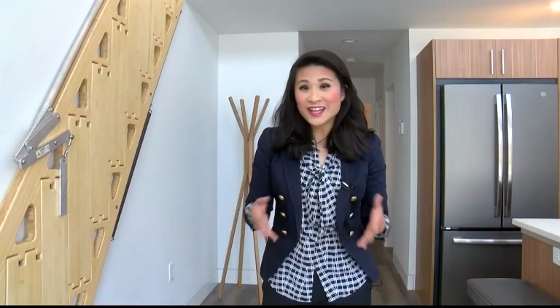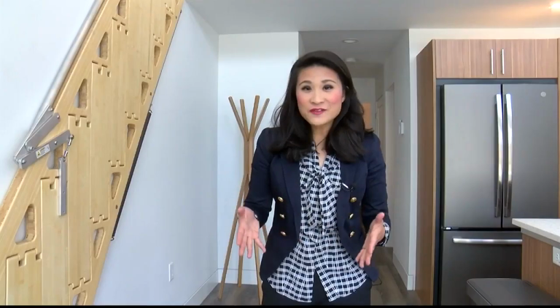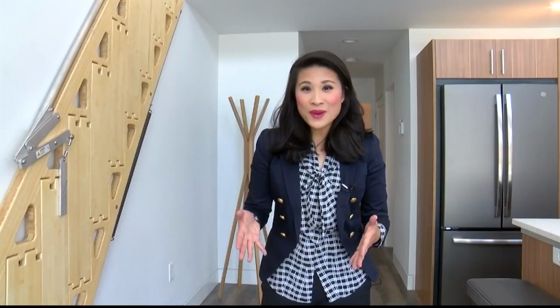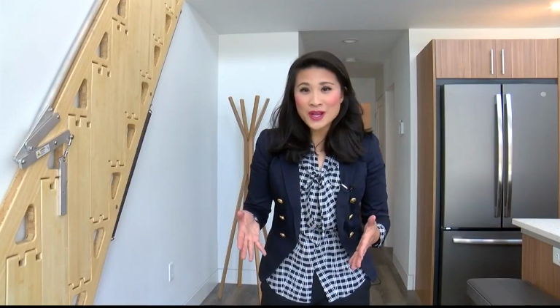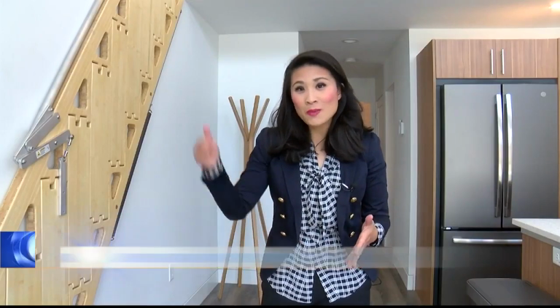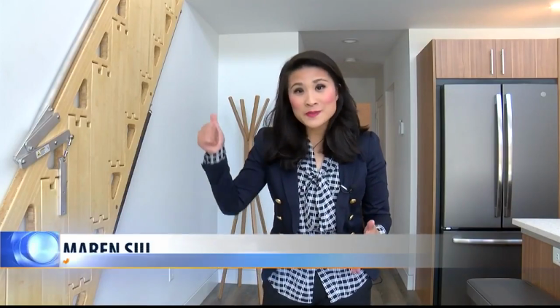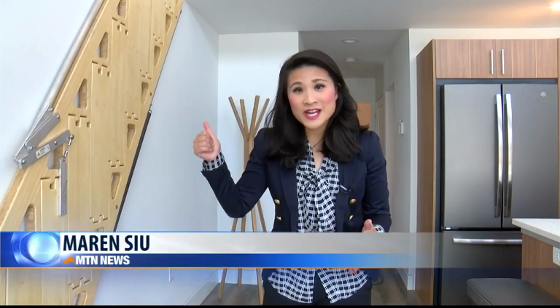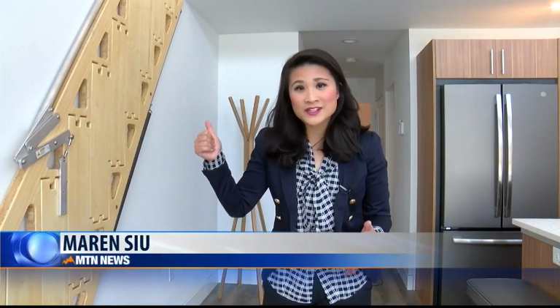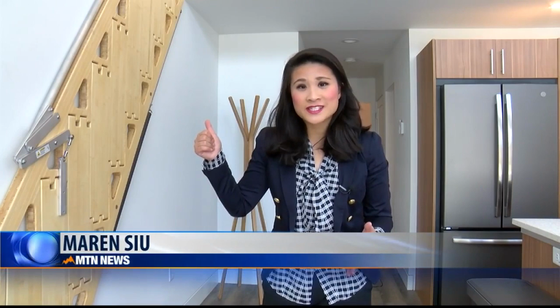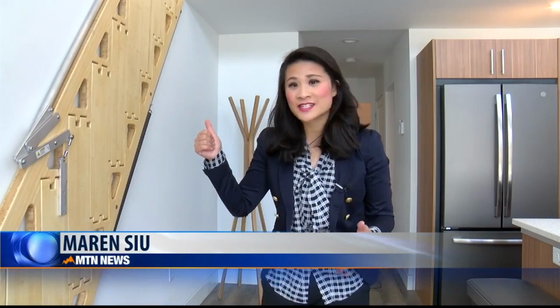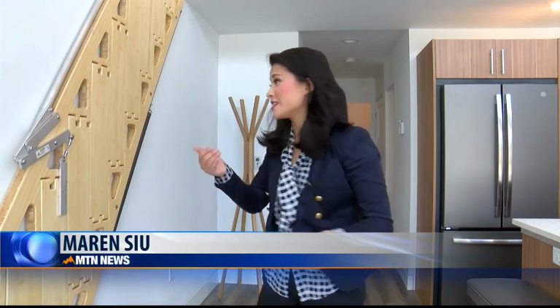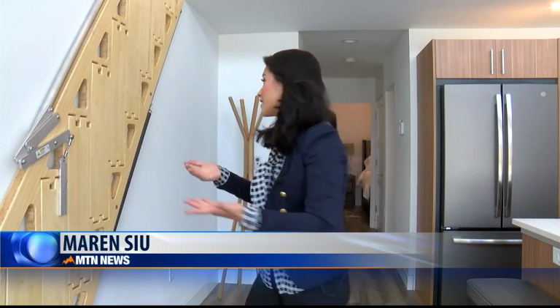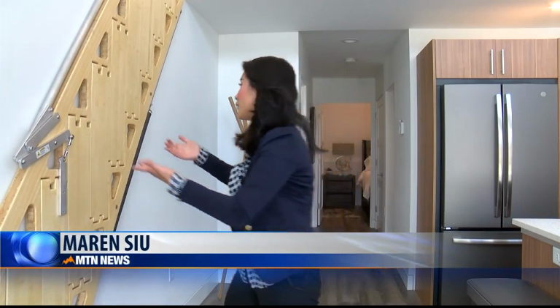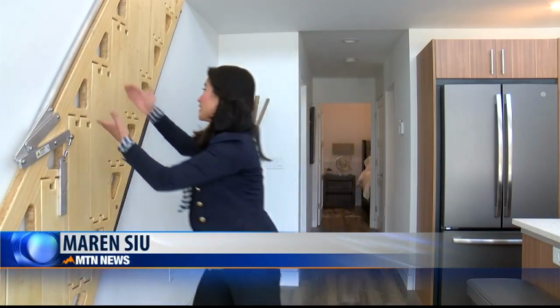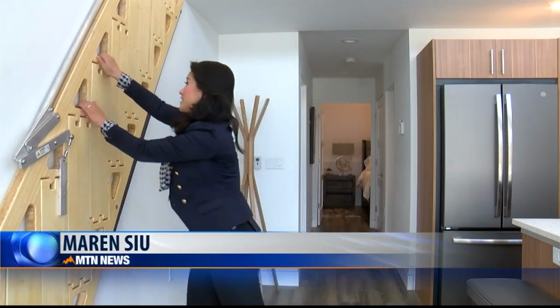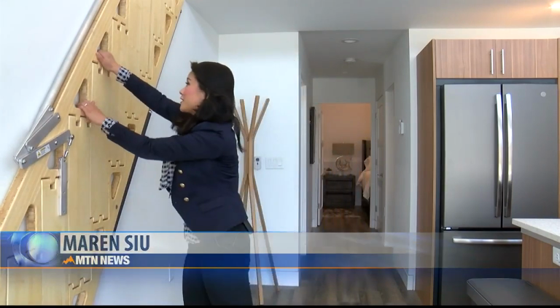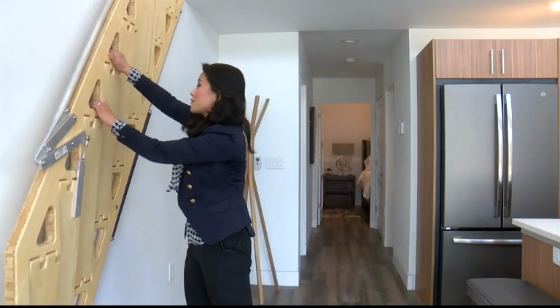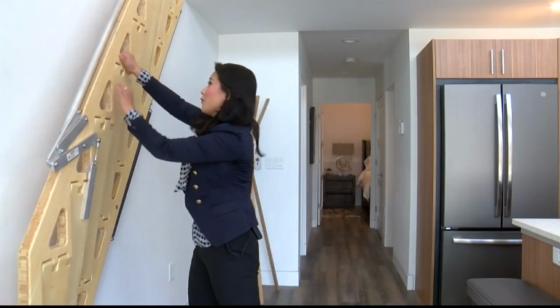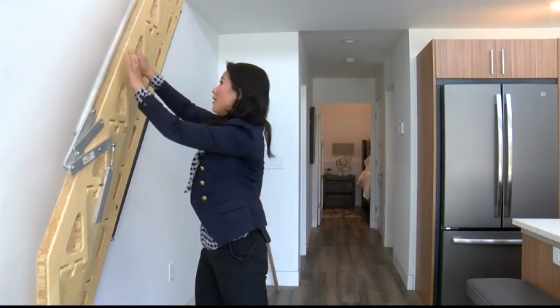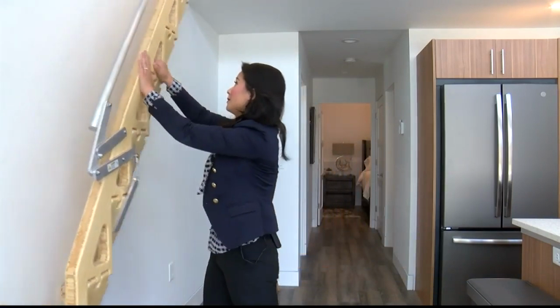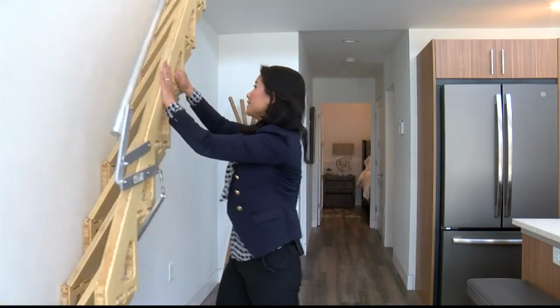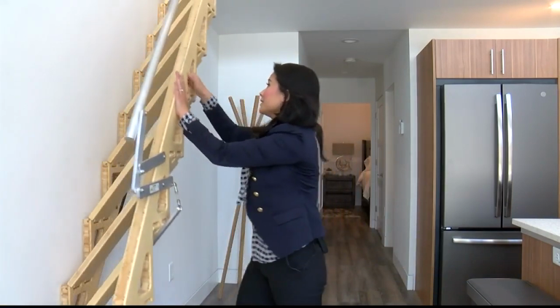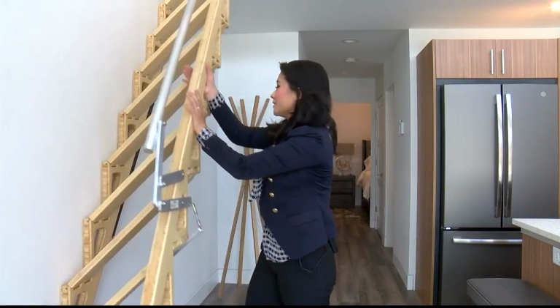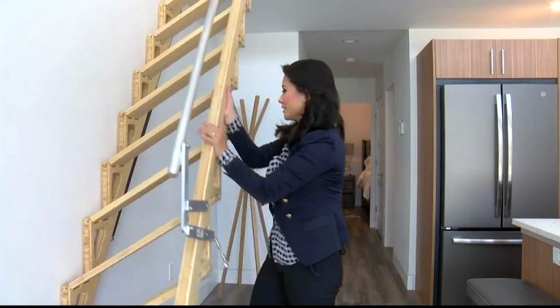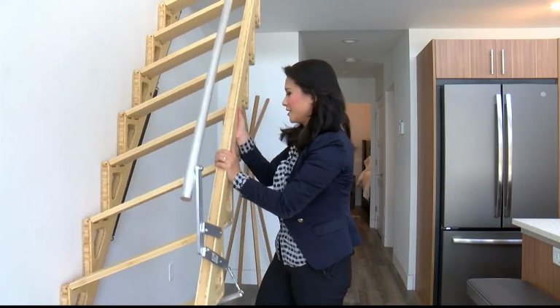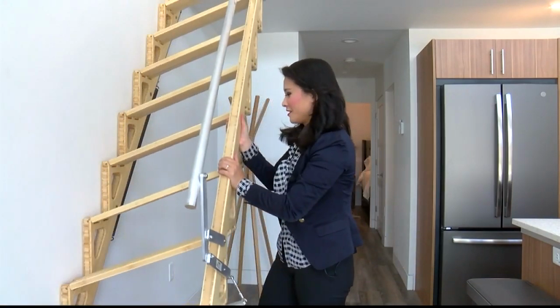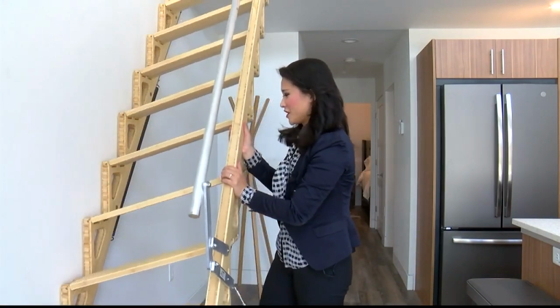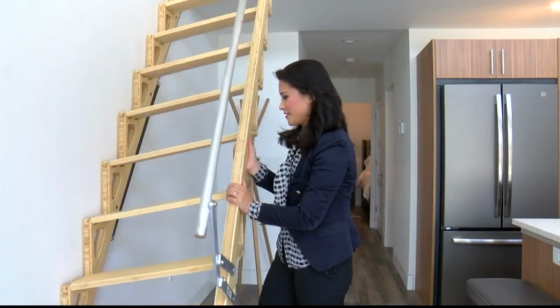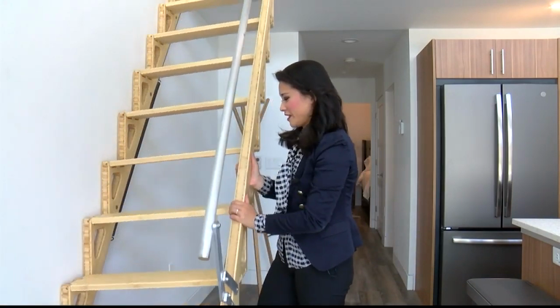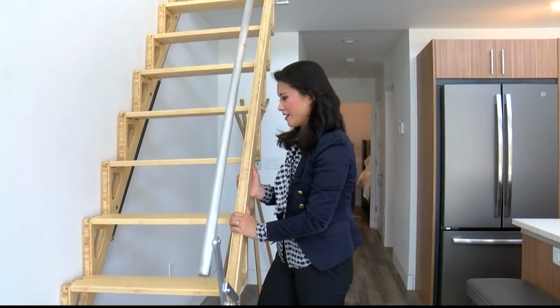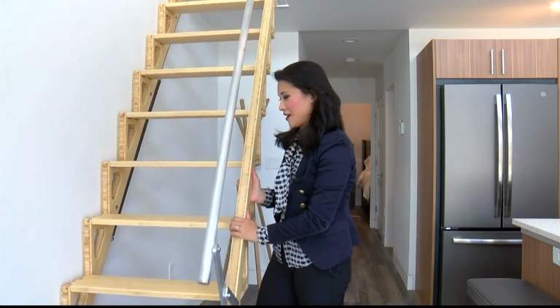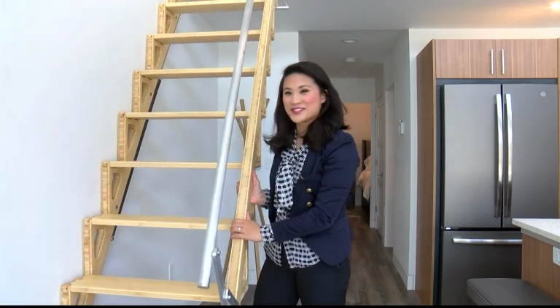And if you want to go upstairs, it's as easy as unfolding these stairs from the wall, just like this.